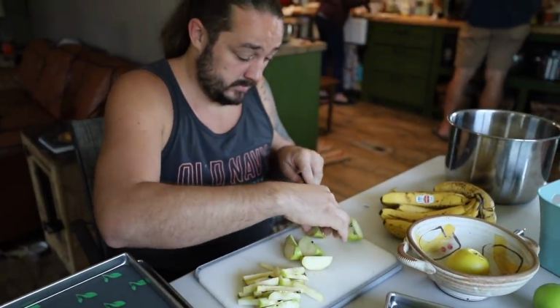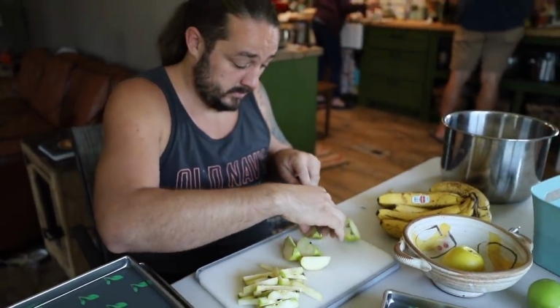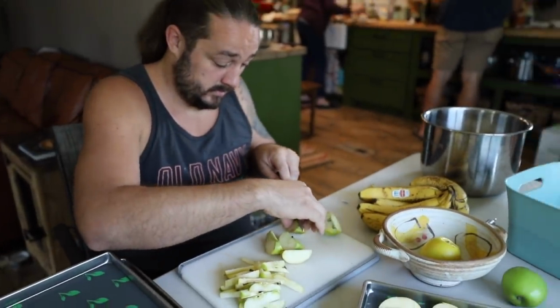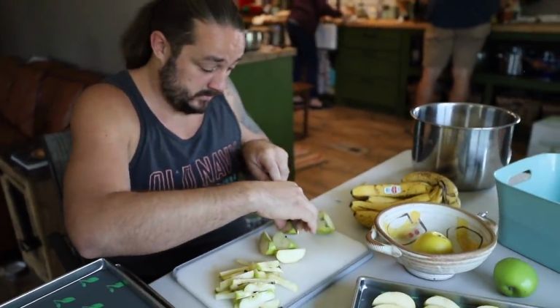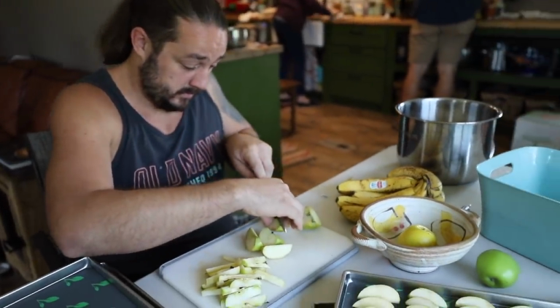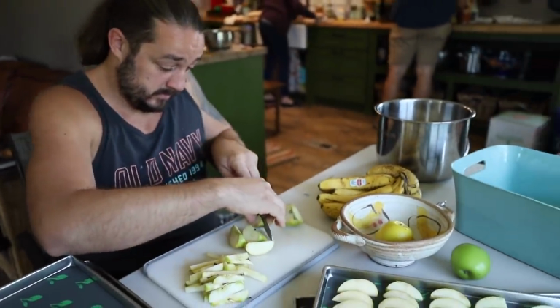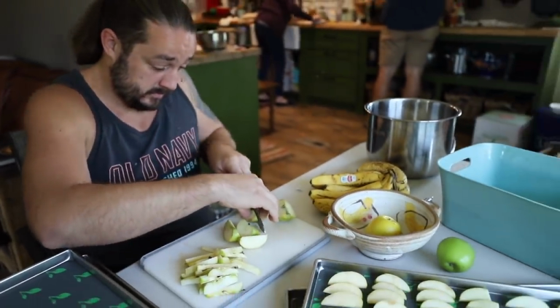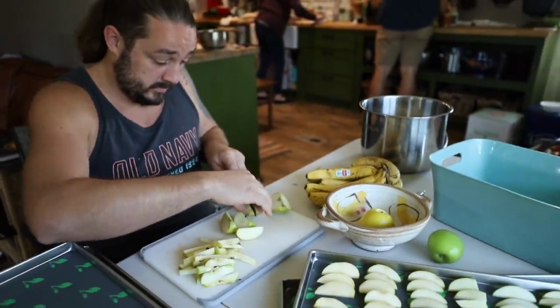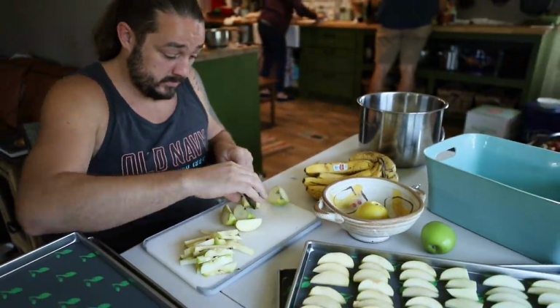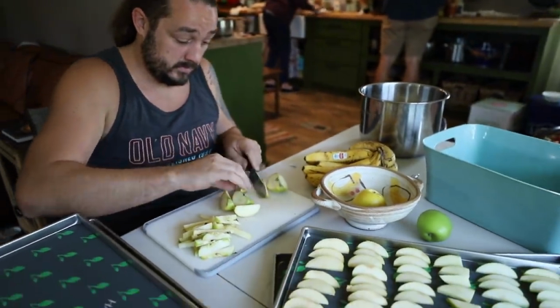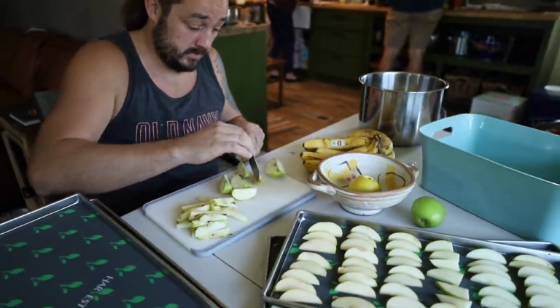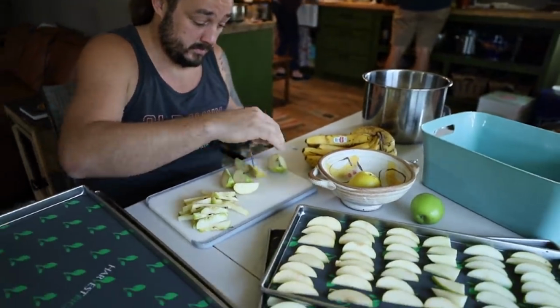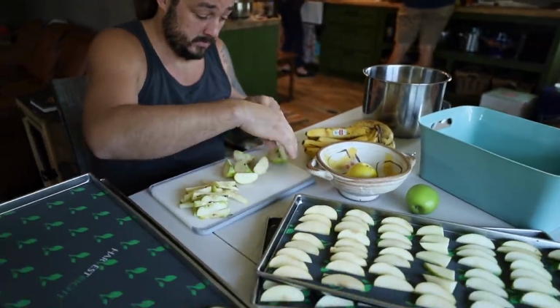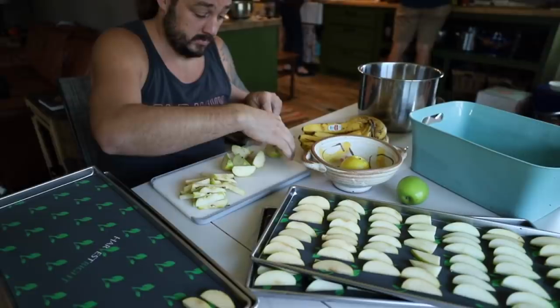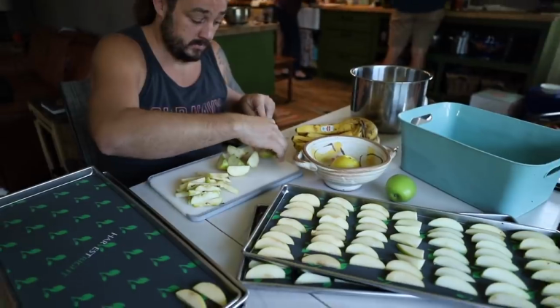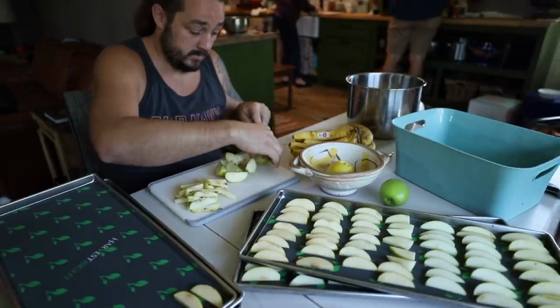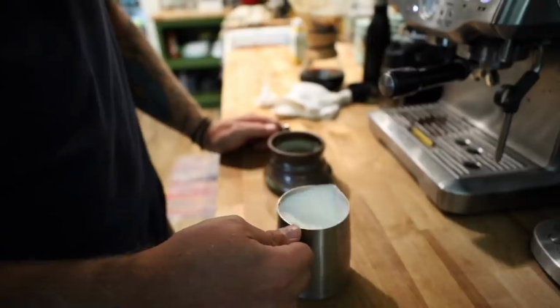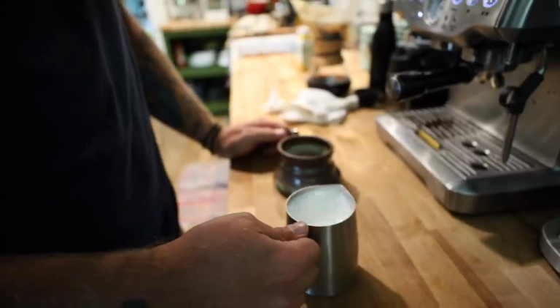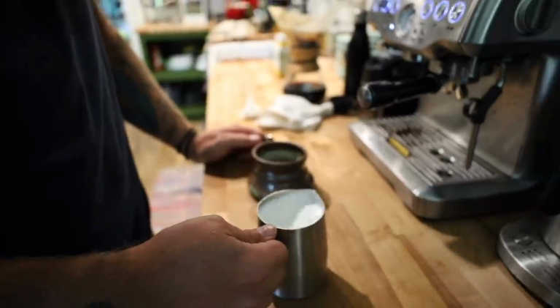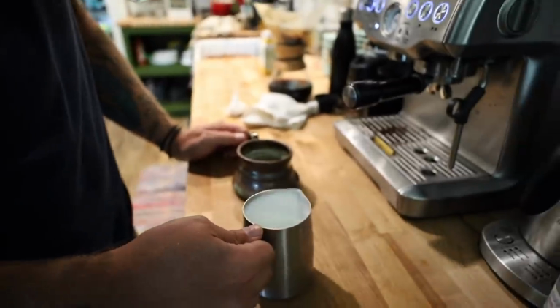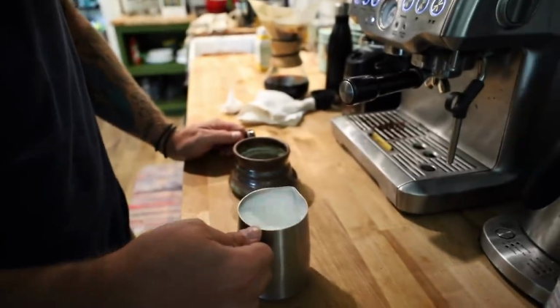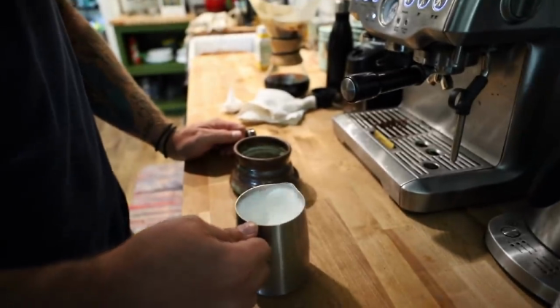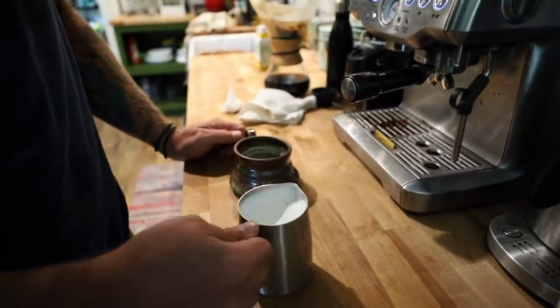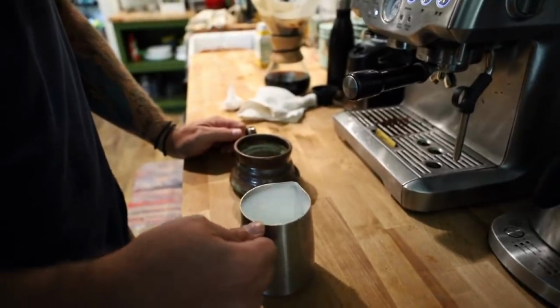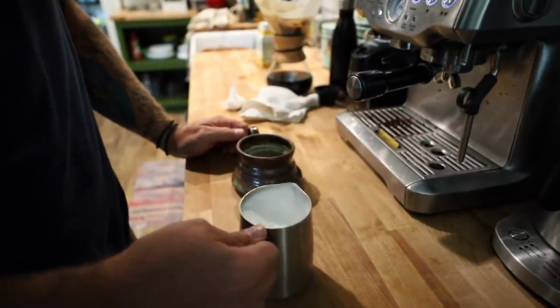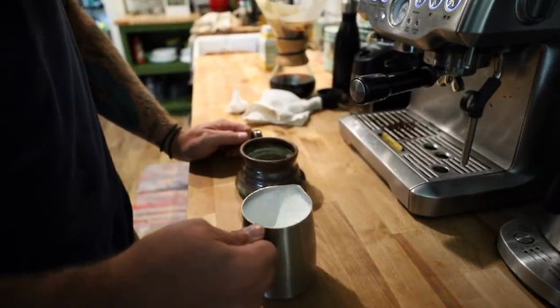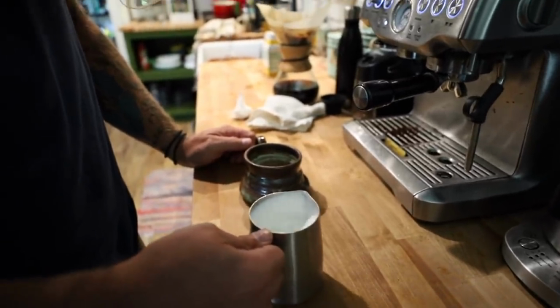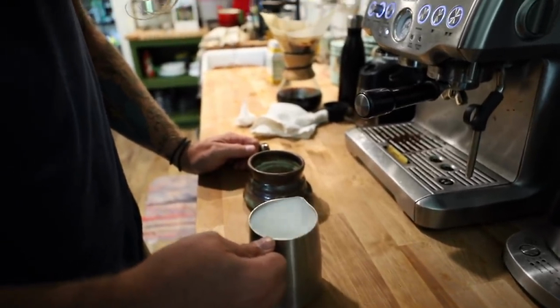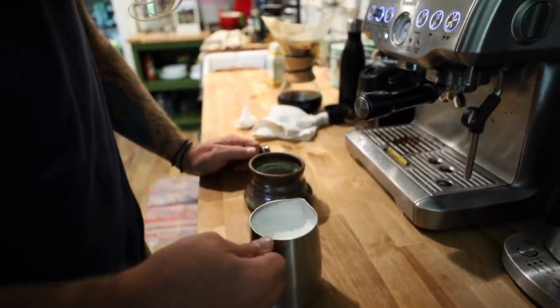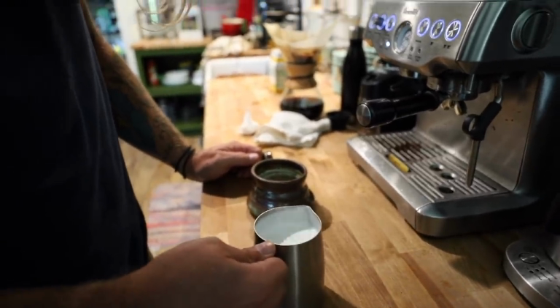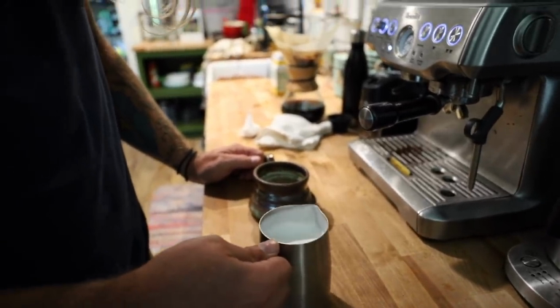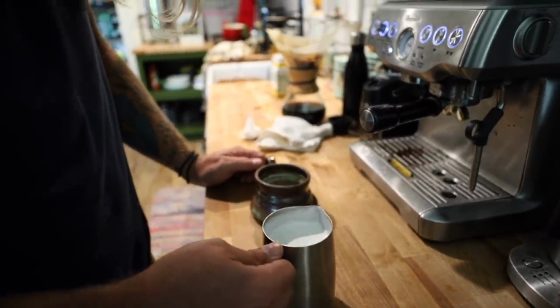Sweet Mya is freeze drying some fruit — got some great action going on in there.